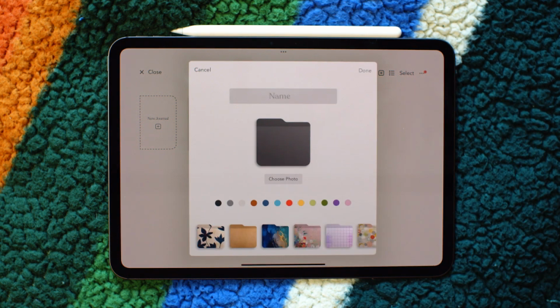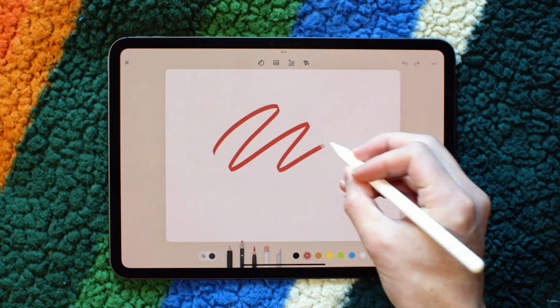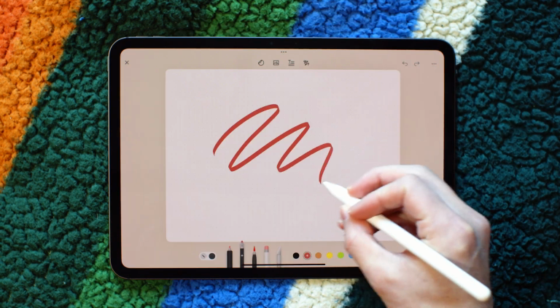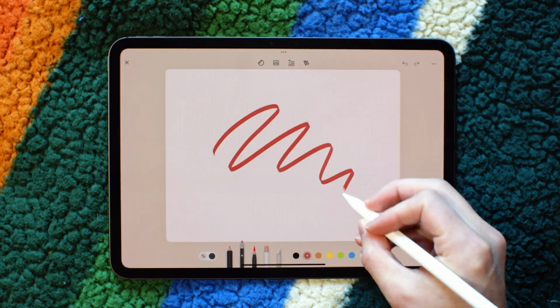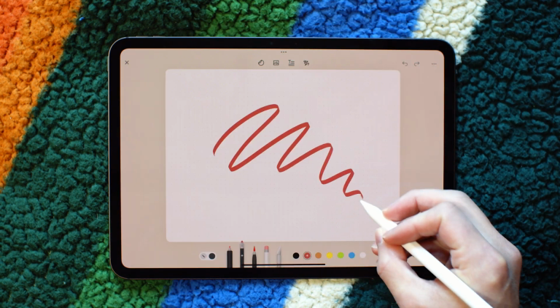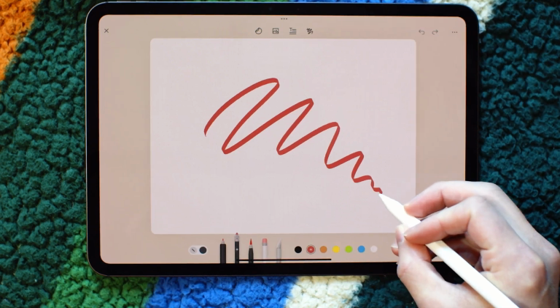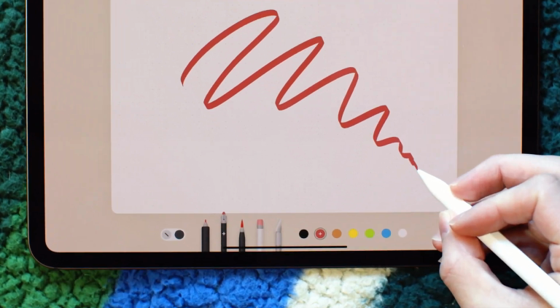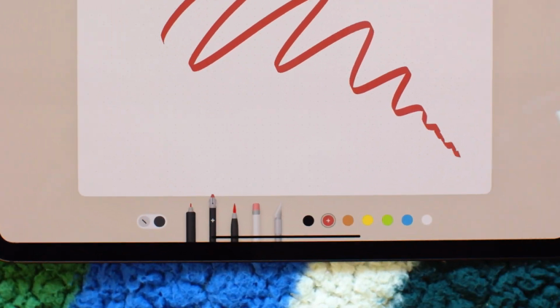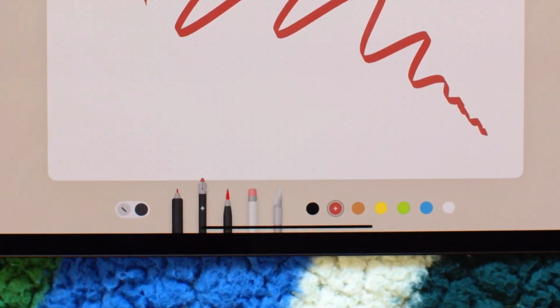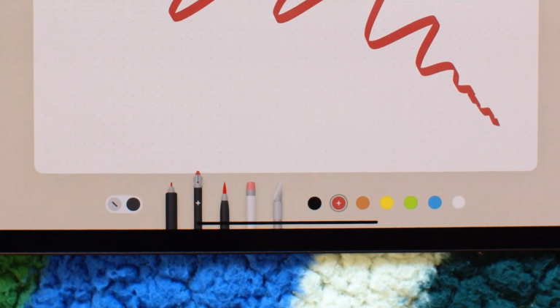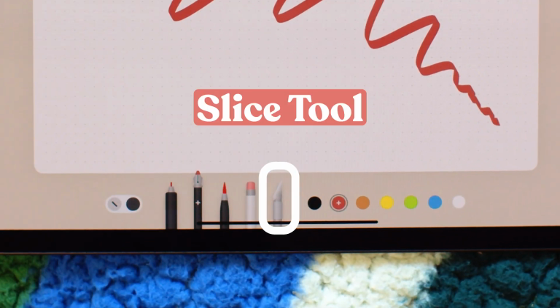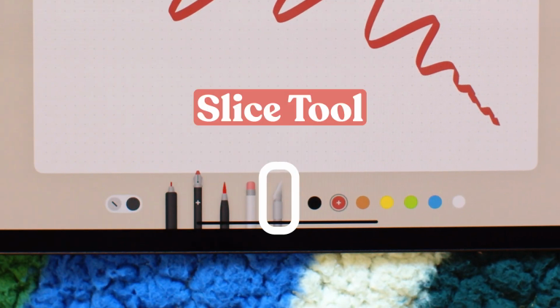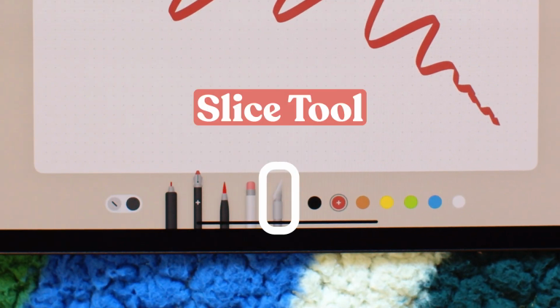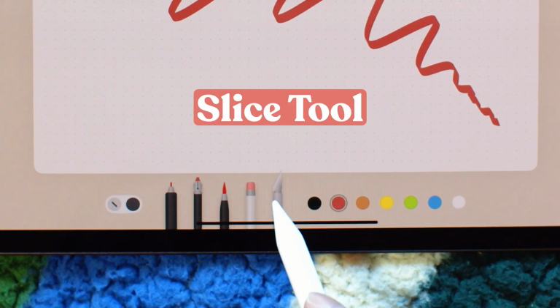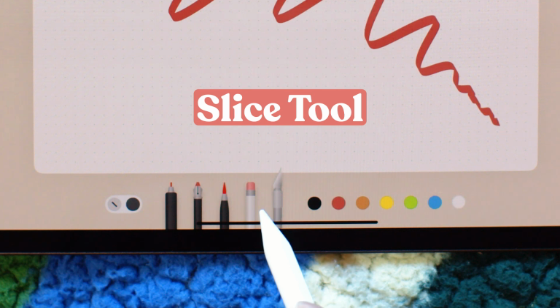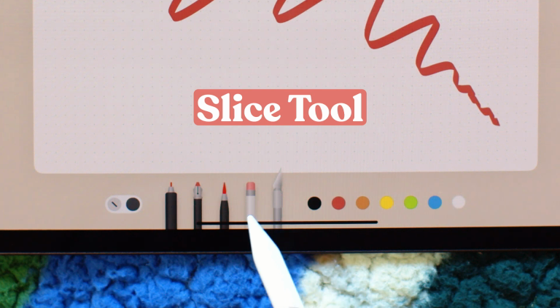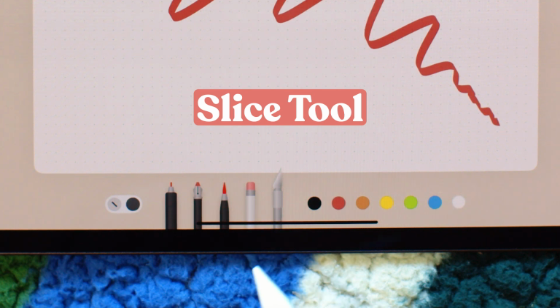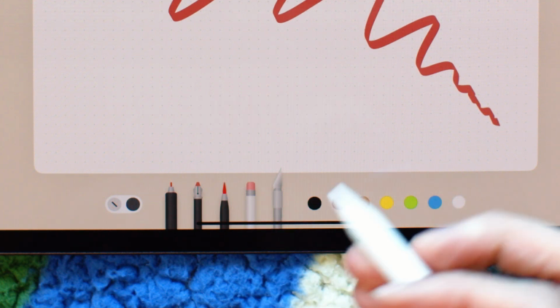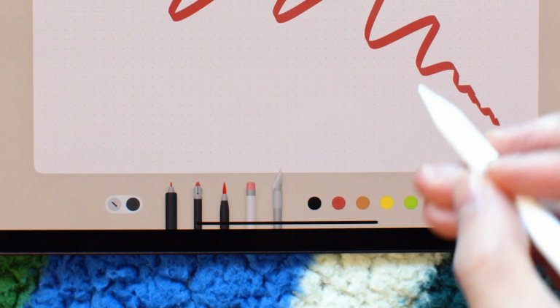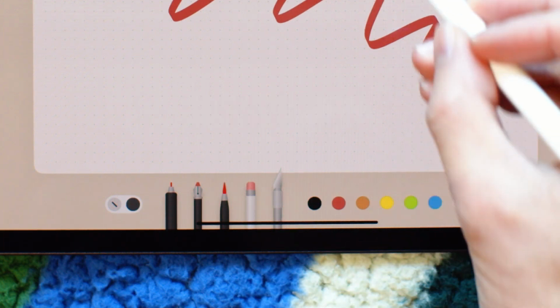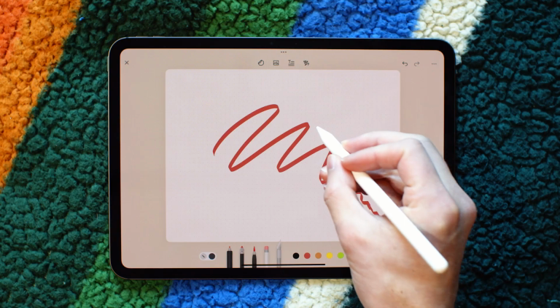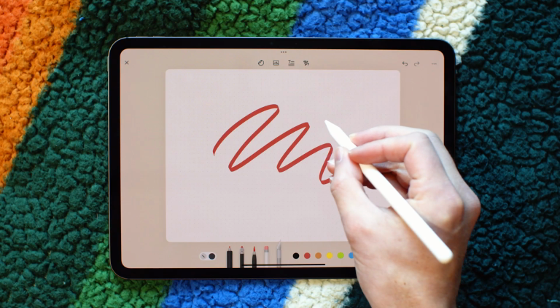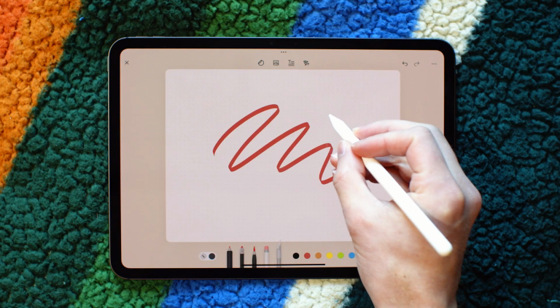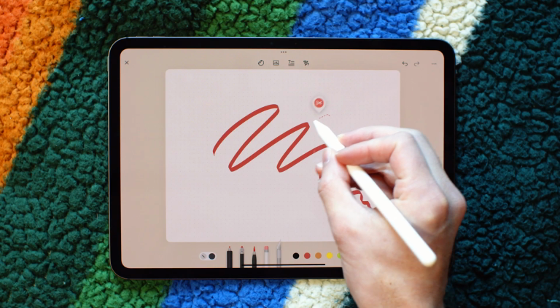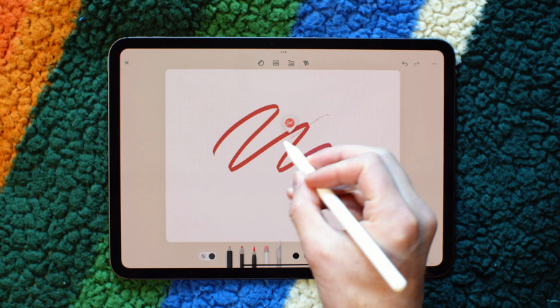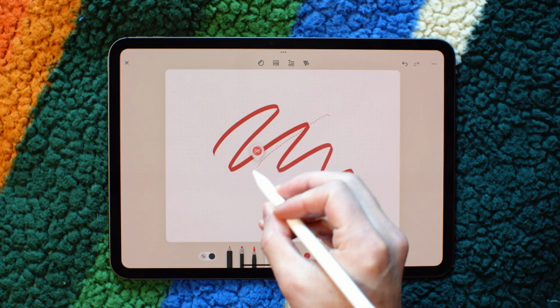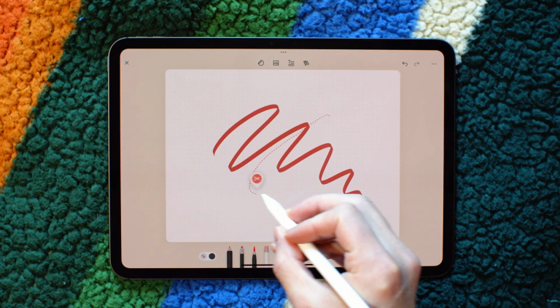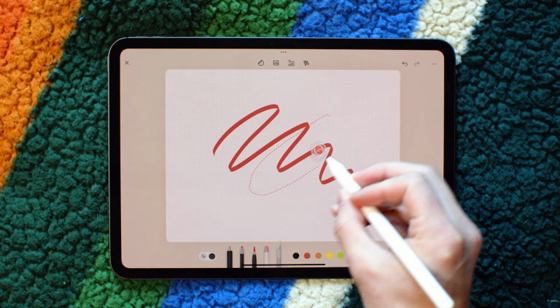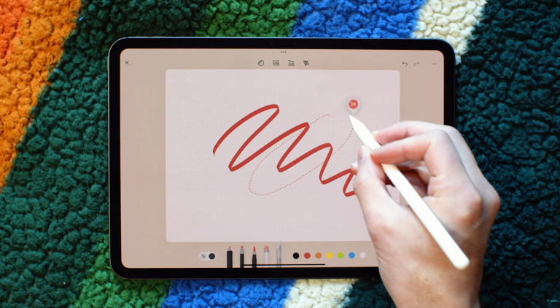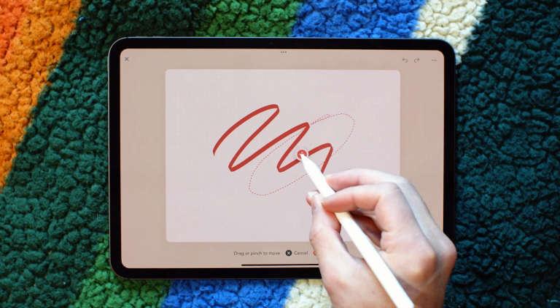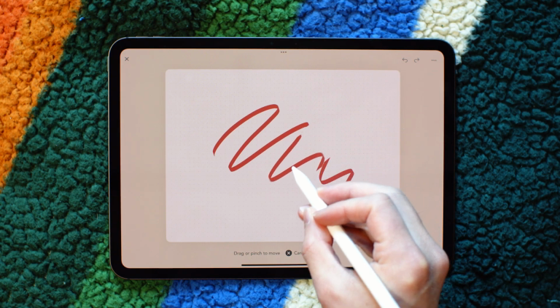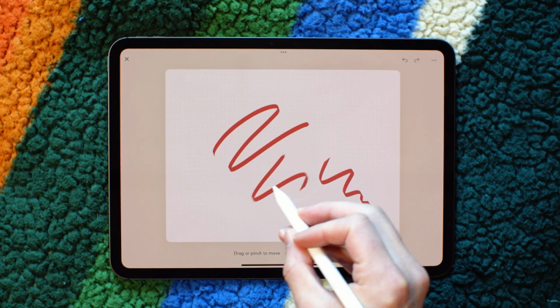We've also added a new tool to the drawing menu: the slice tool. This allows you to cut hand-drawn elements in any creative way you might need. Love this.